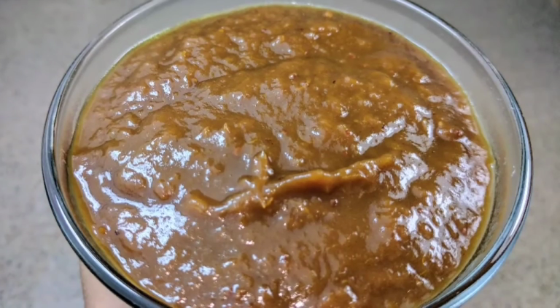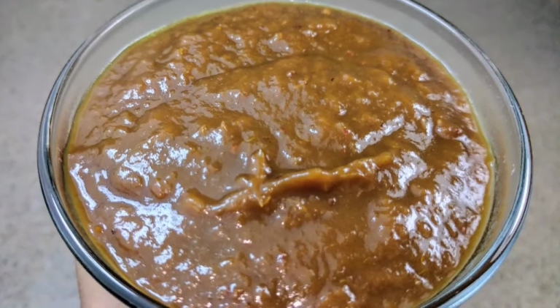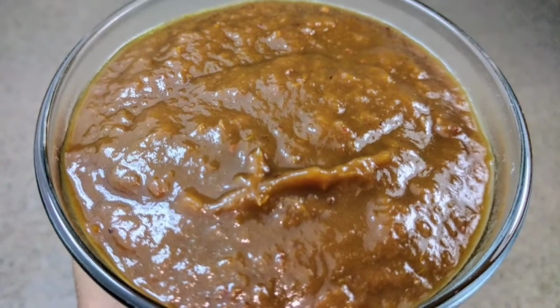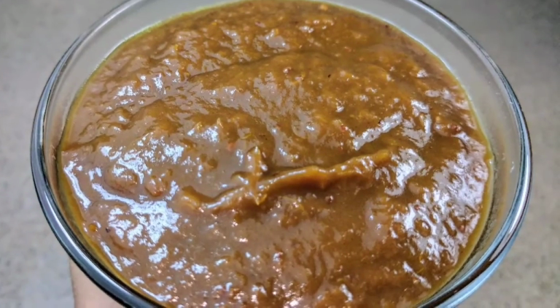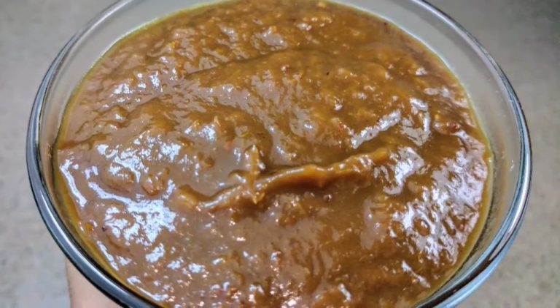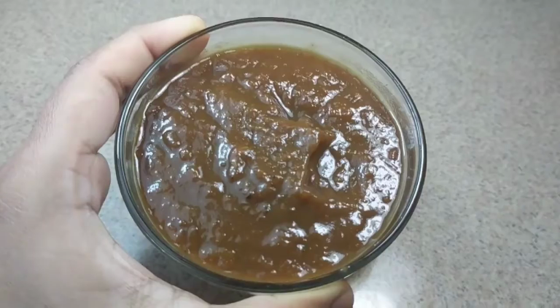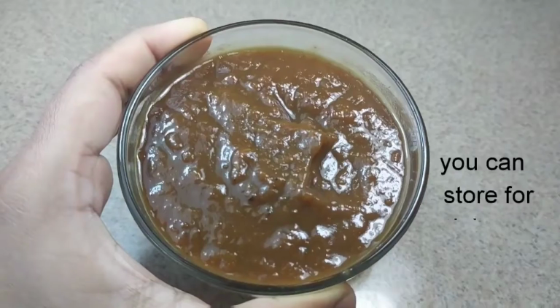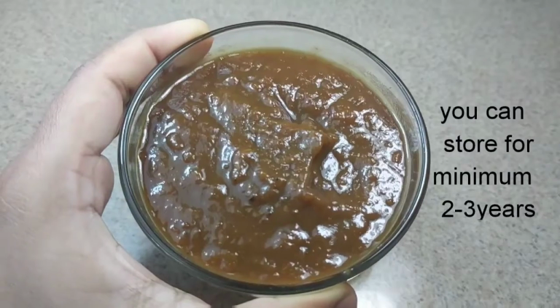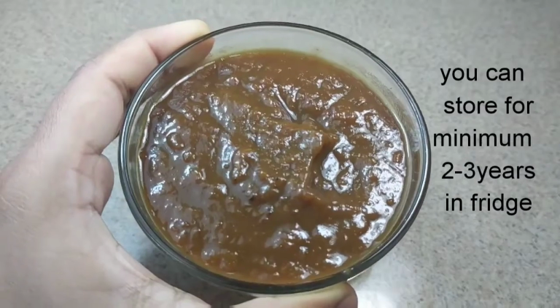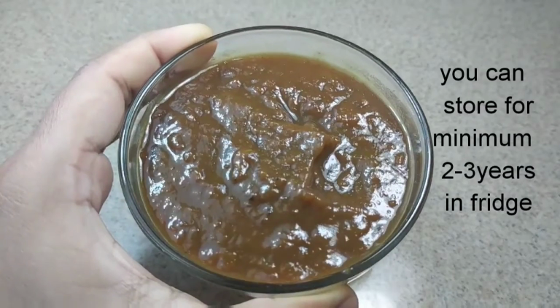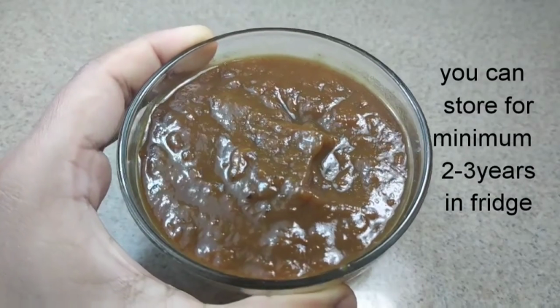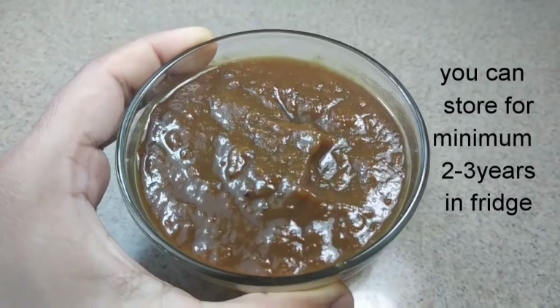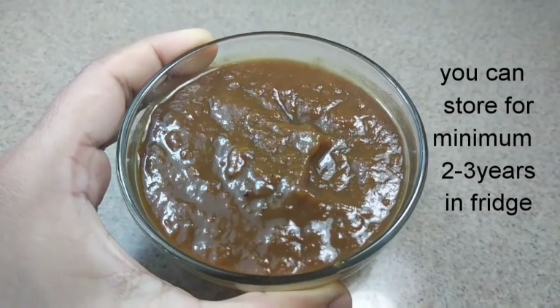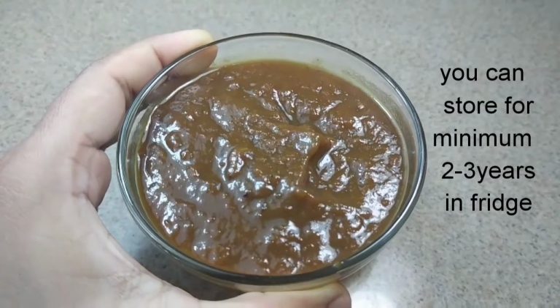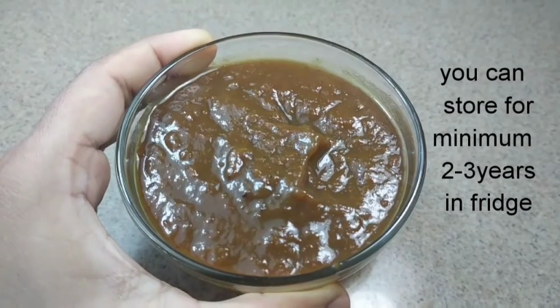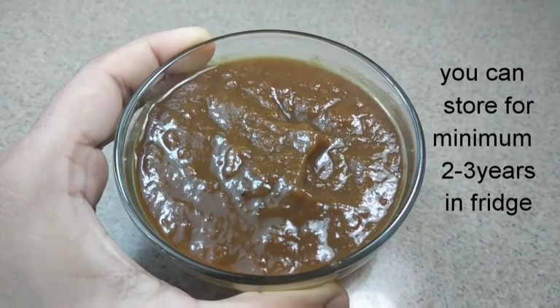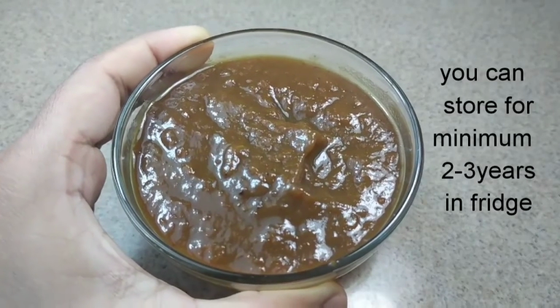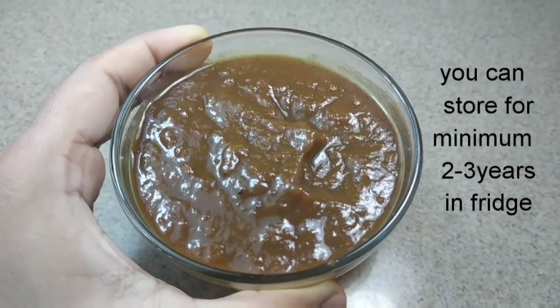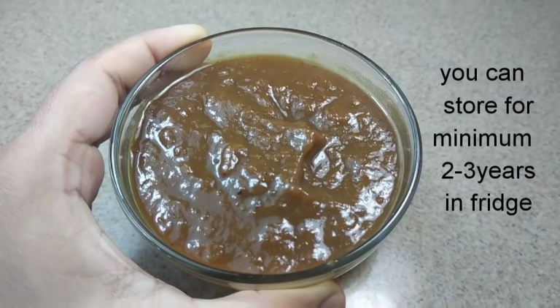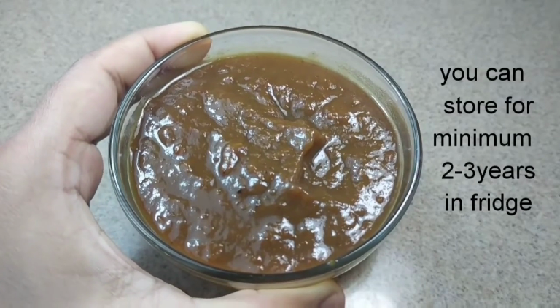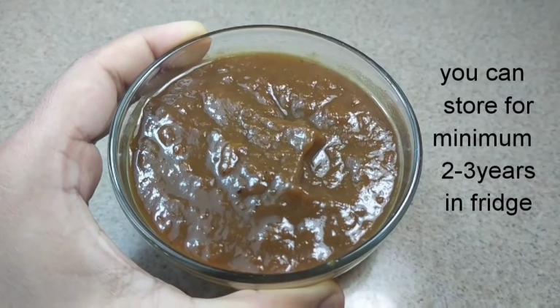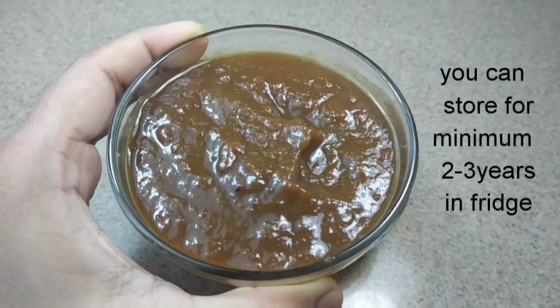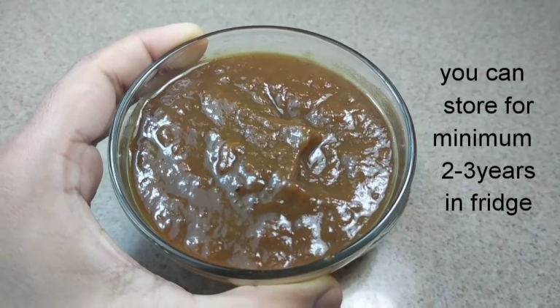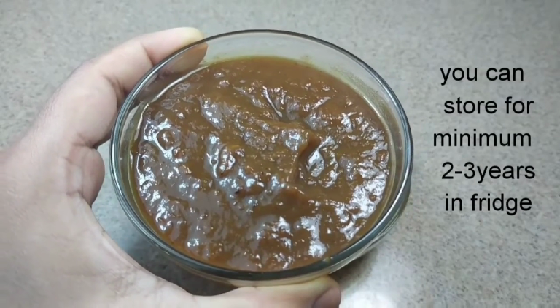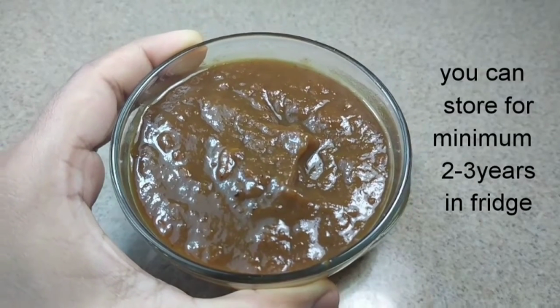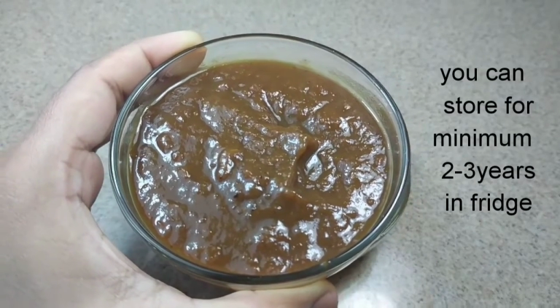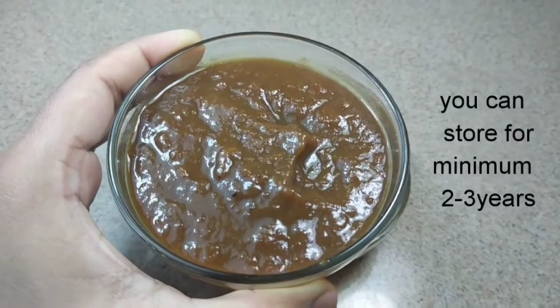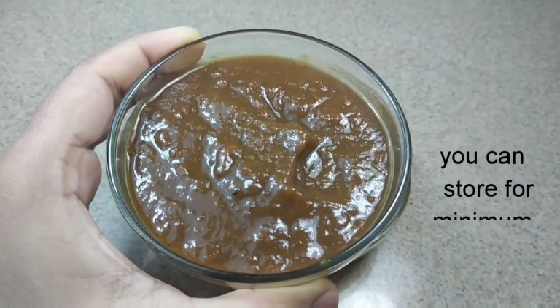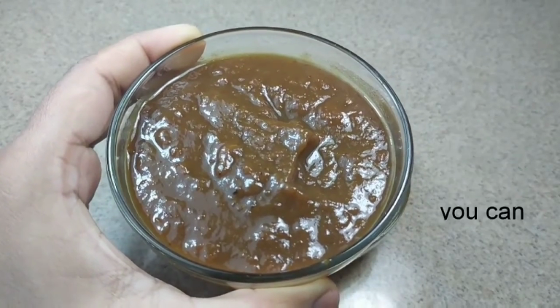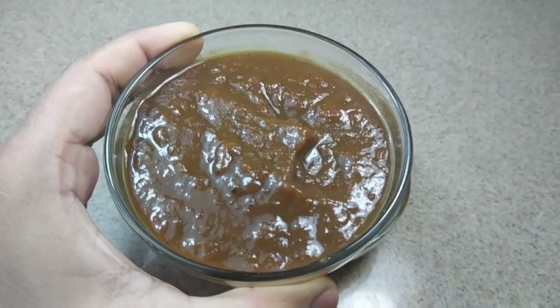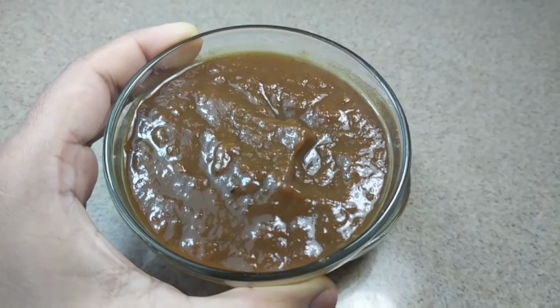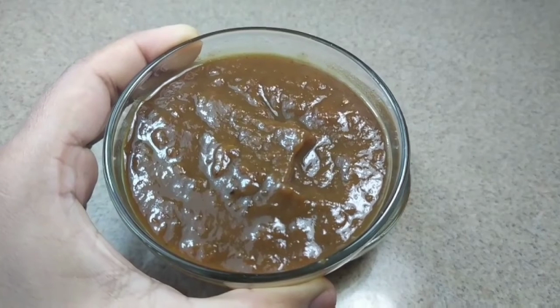Allow it to cool and store in the refrigerator. This paste can stay fresh for minimum 2-3 years in the fridge.